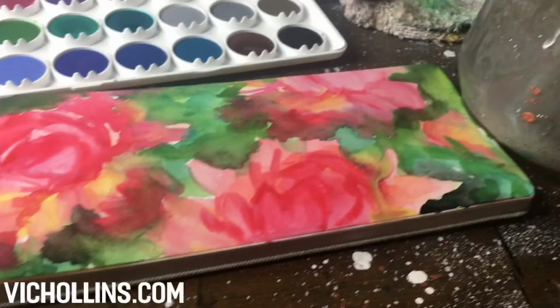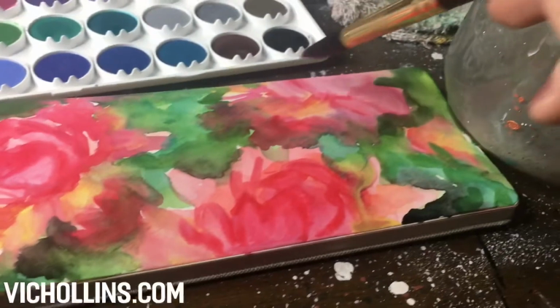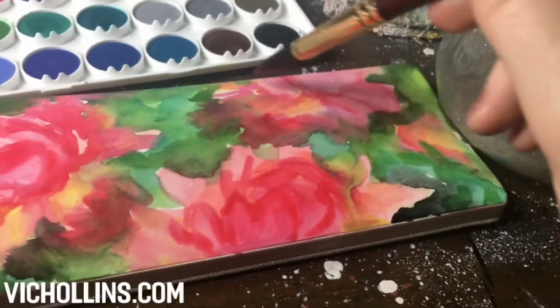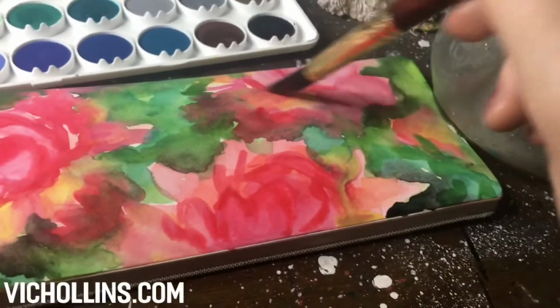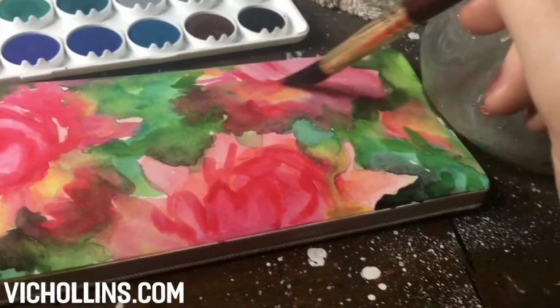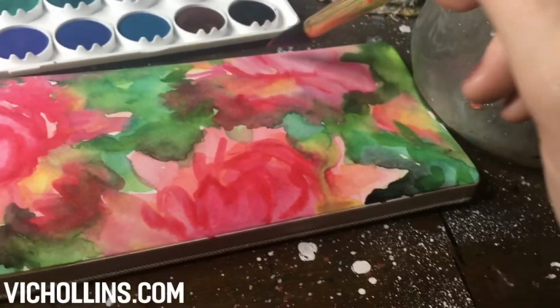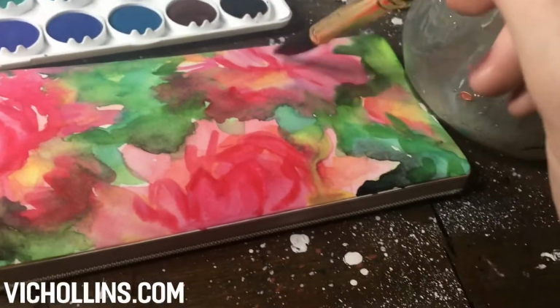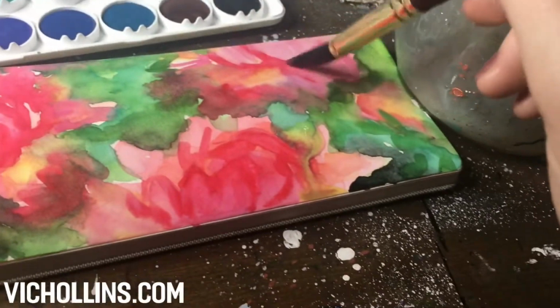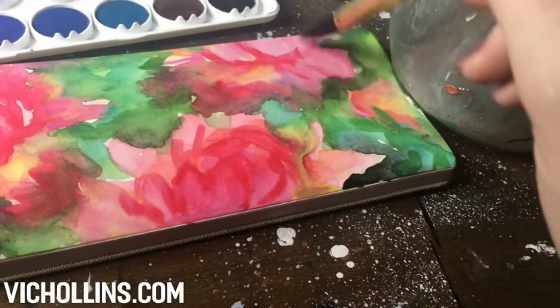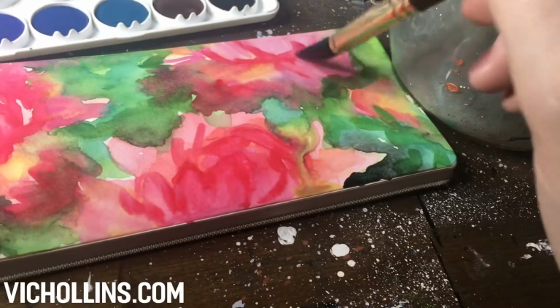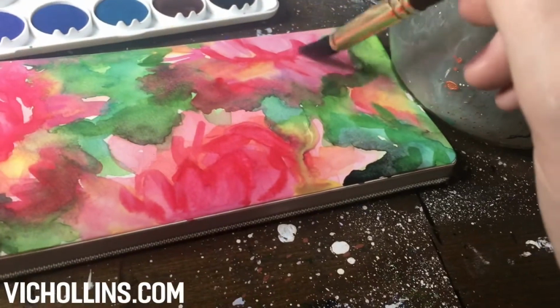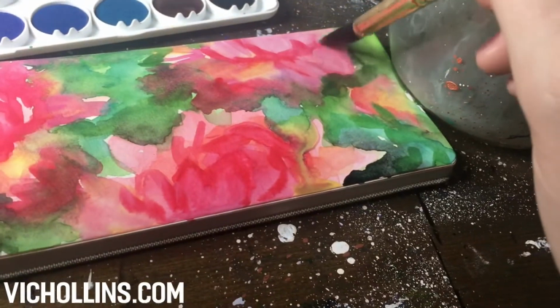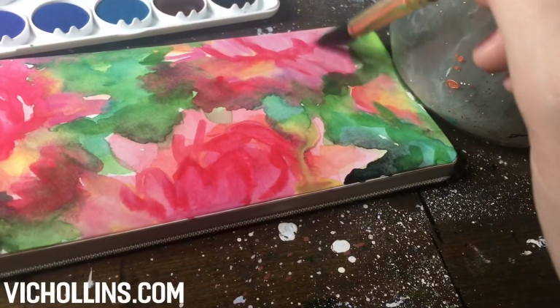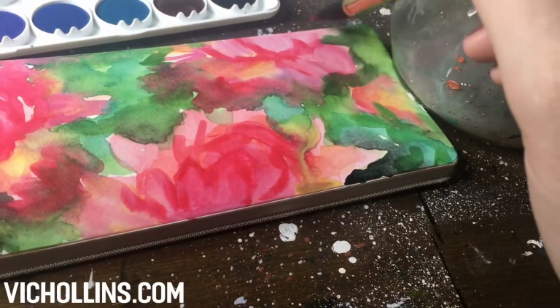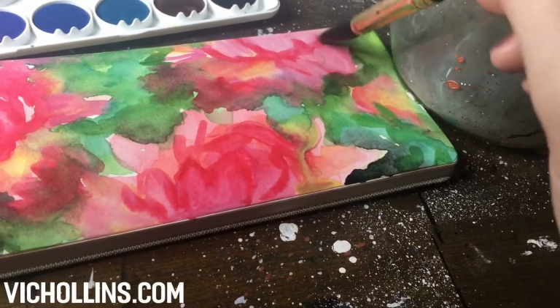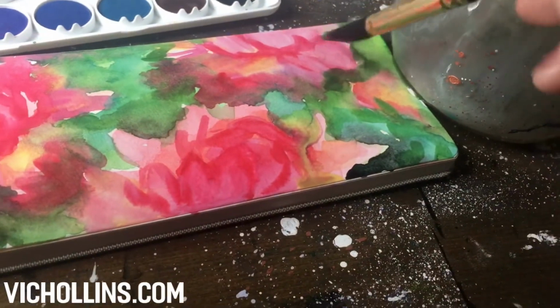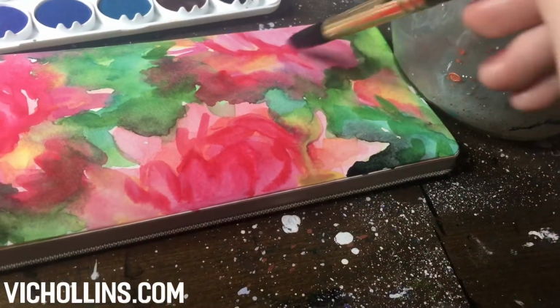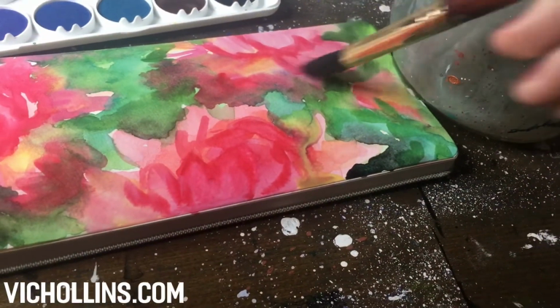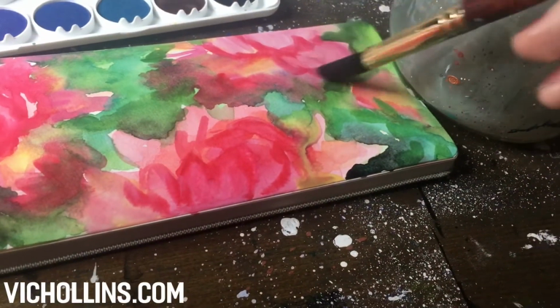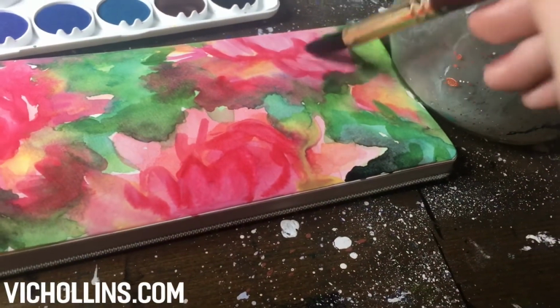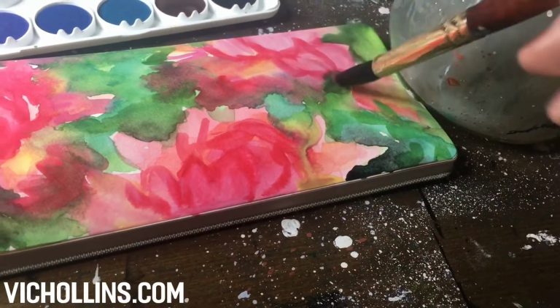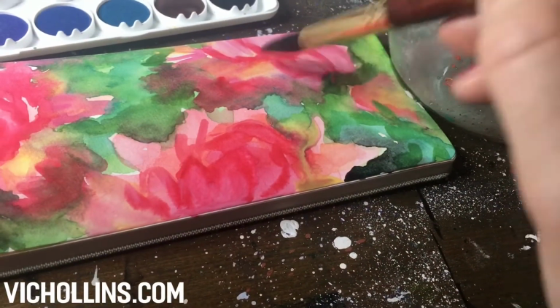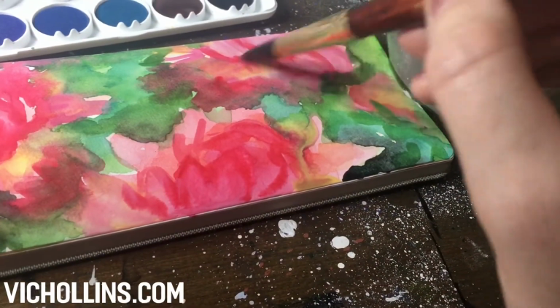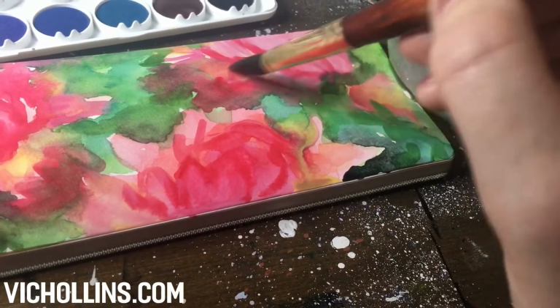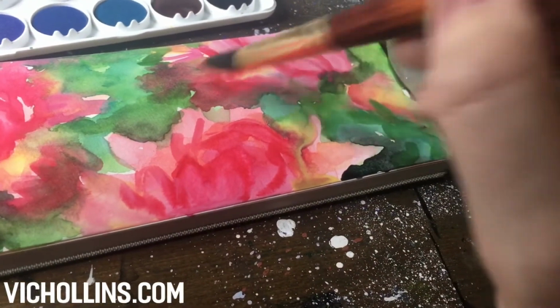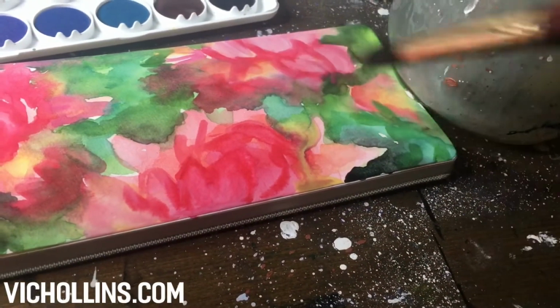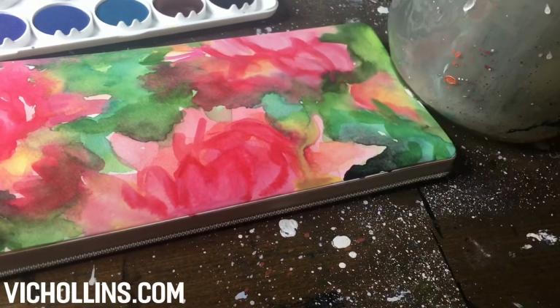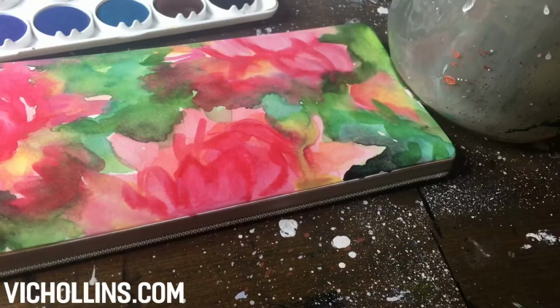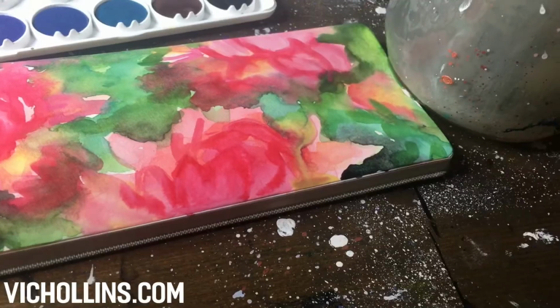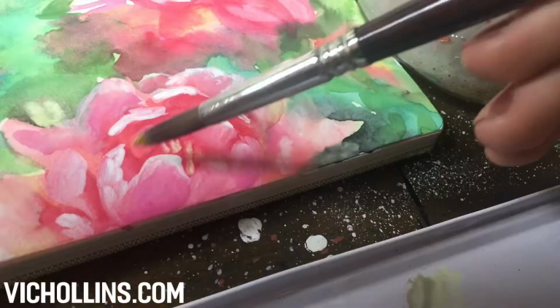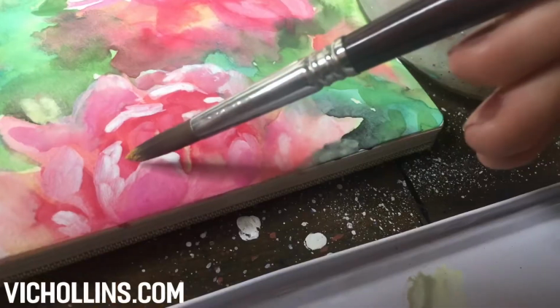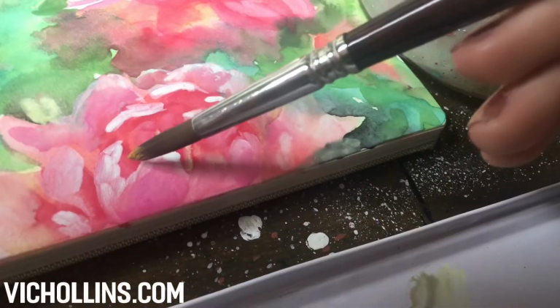I'm going to start my sketch with some really loose gestural forms of flowers. I didn't even sketch anything out.